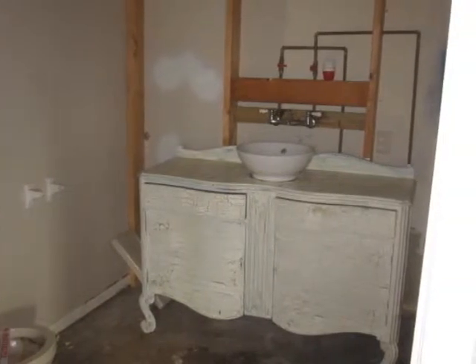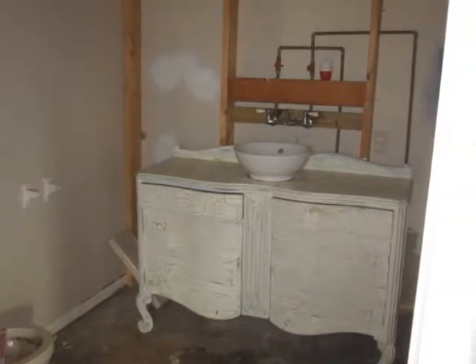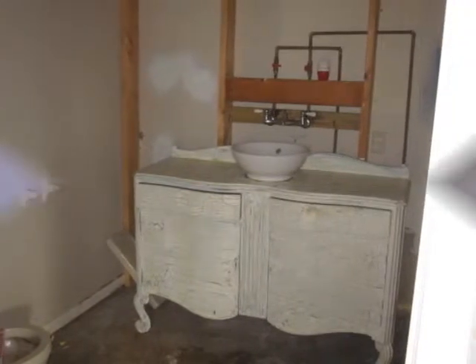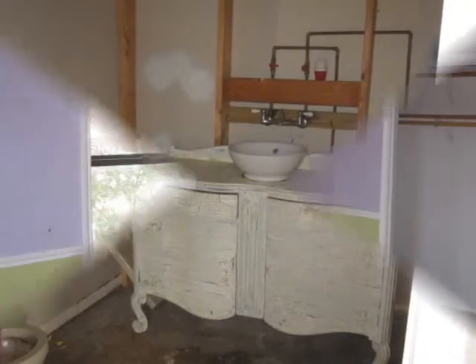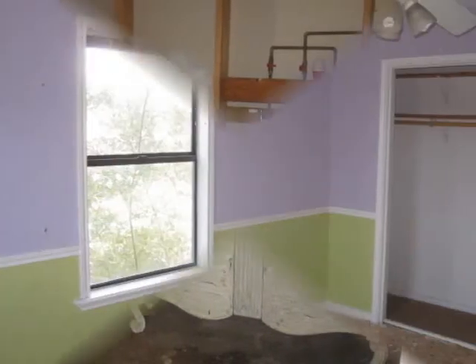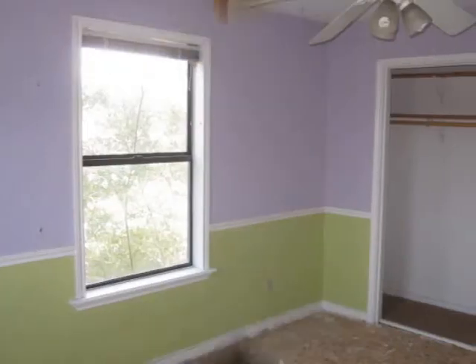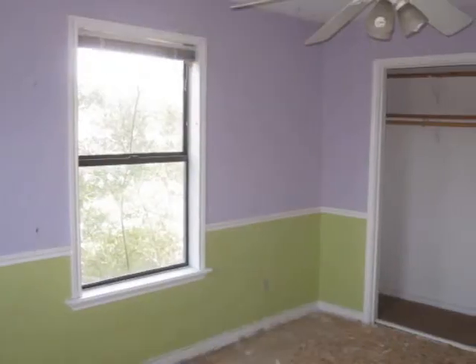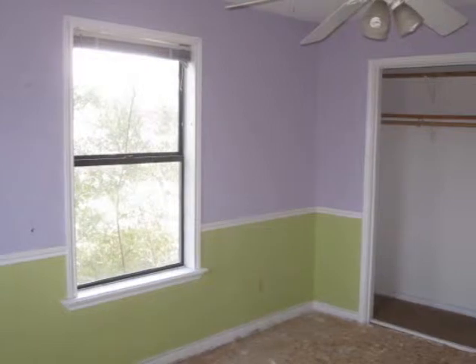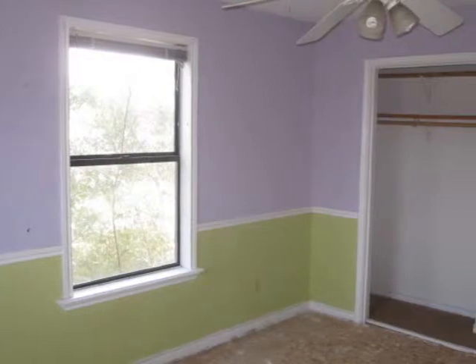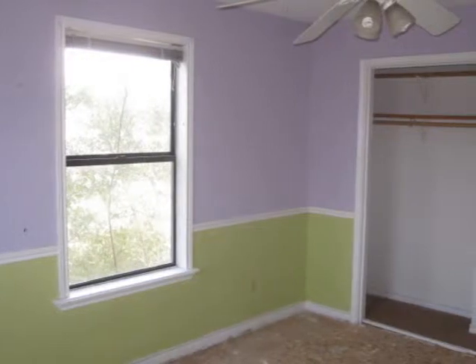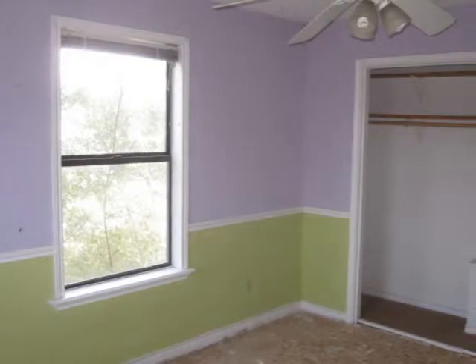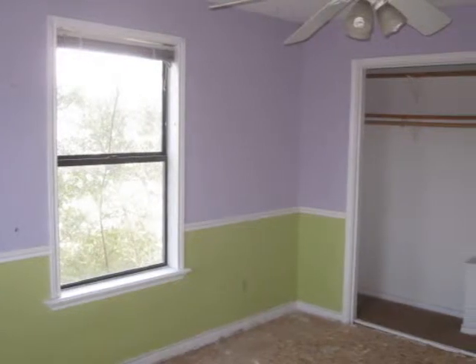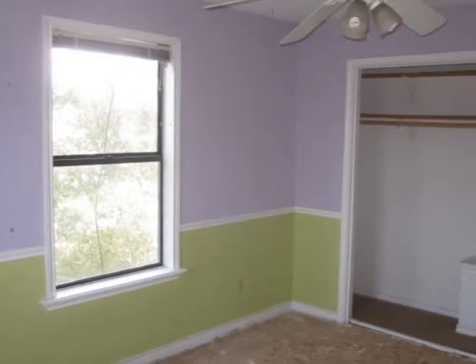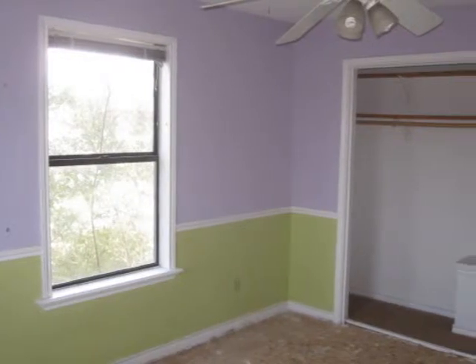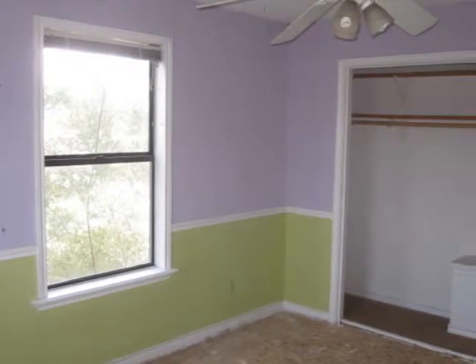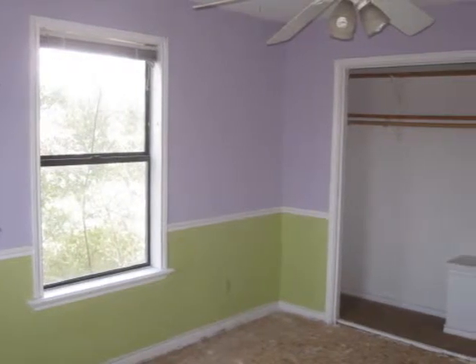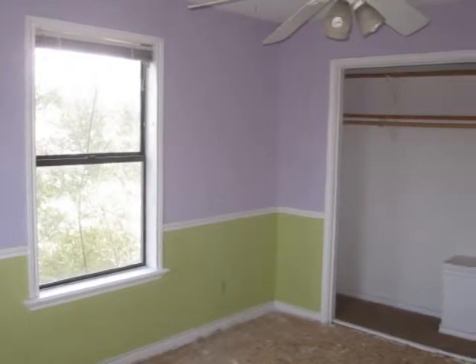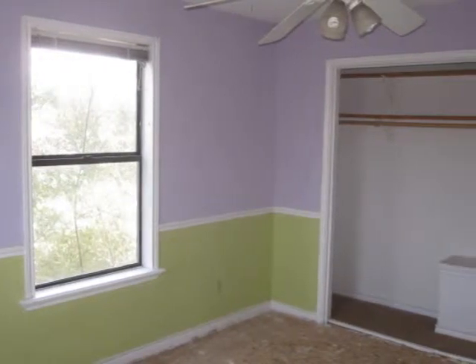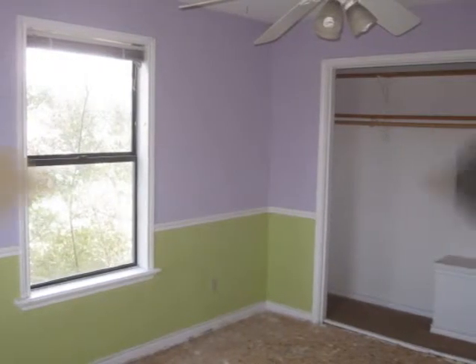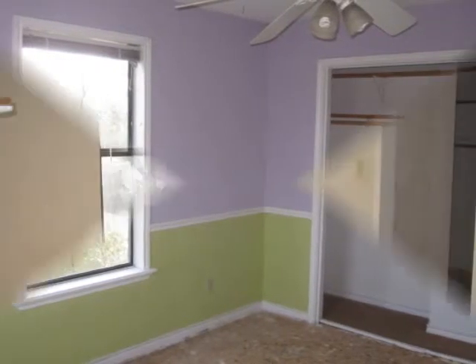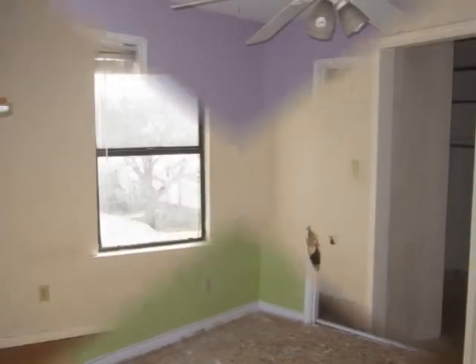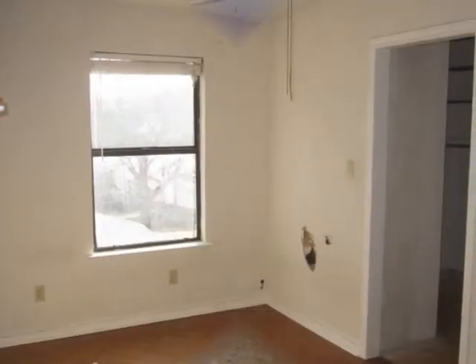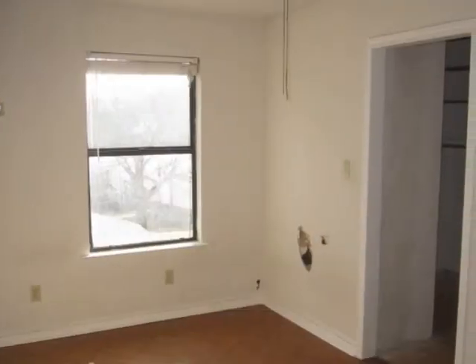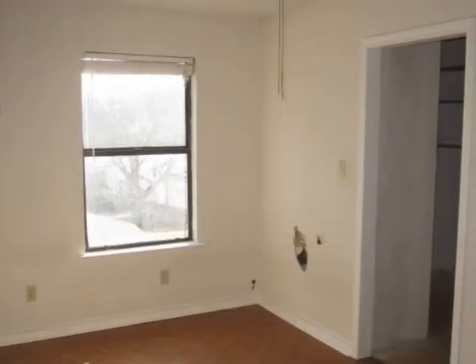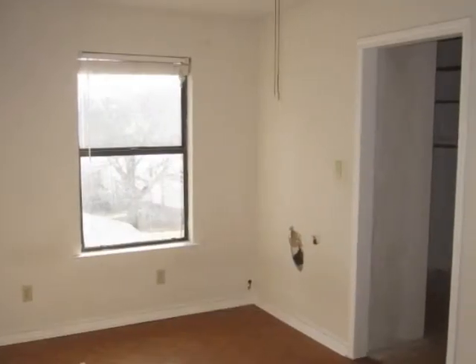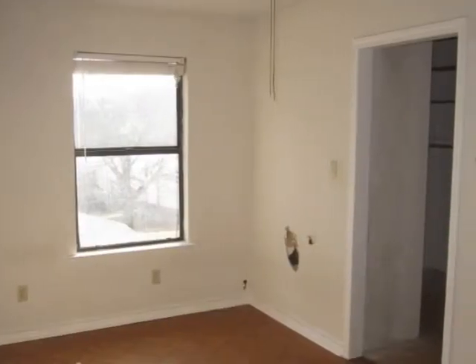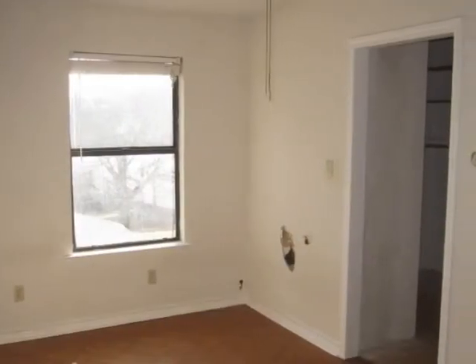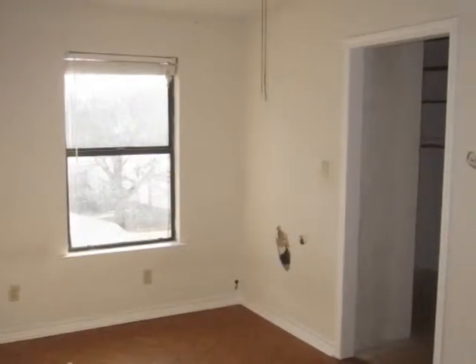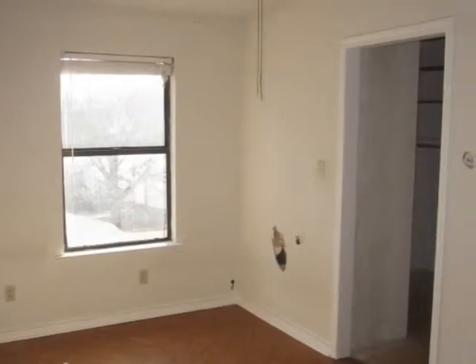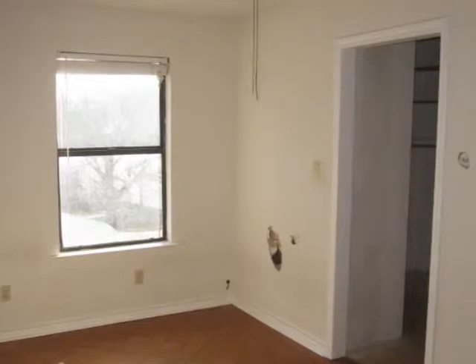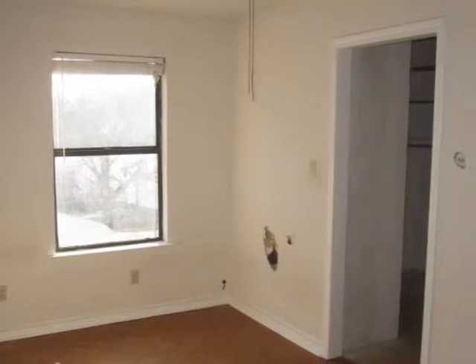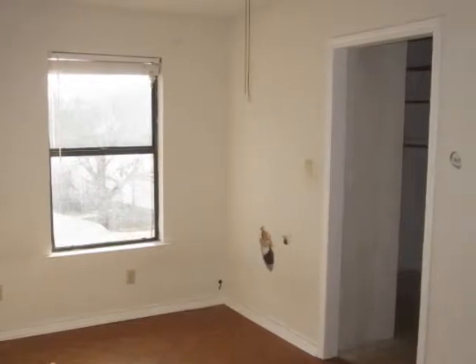Next is bedroom number two, located upstairs. Next is bedroom number three, with a large closet.